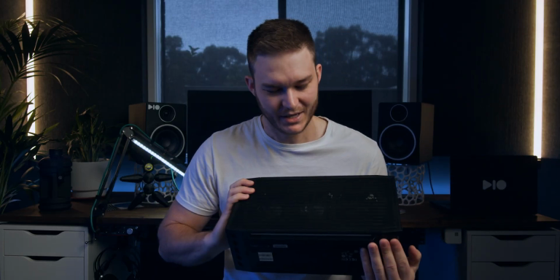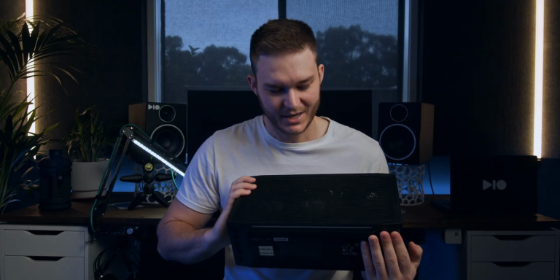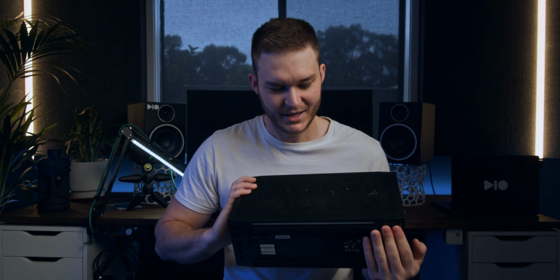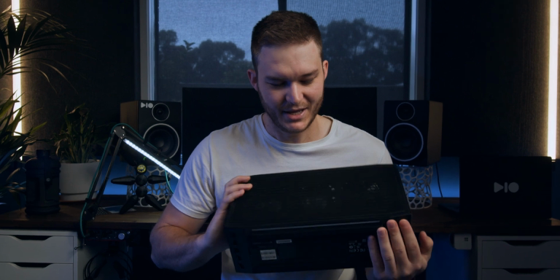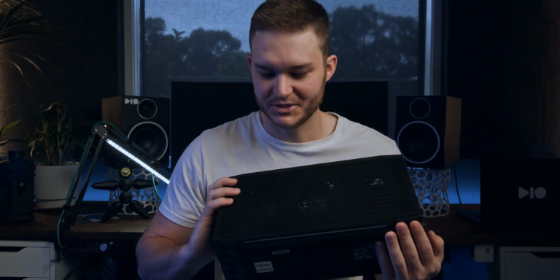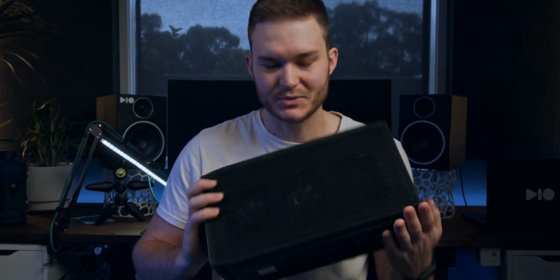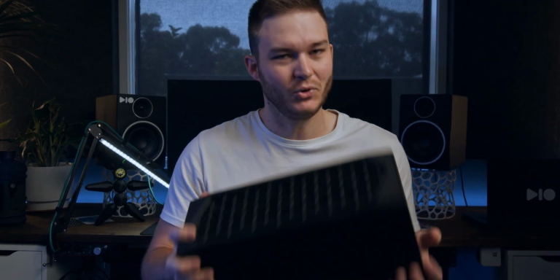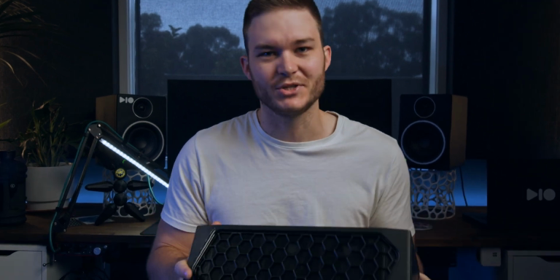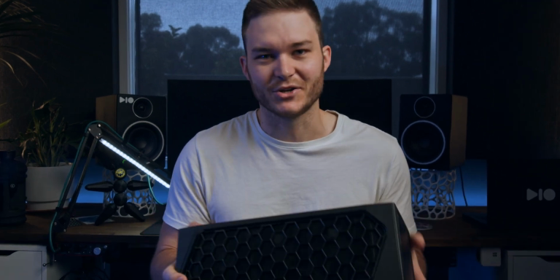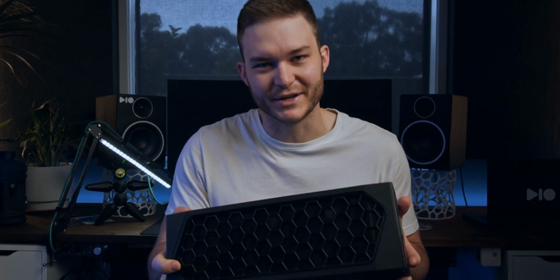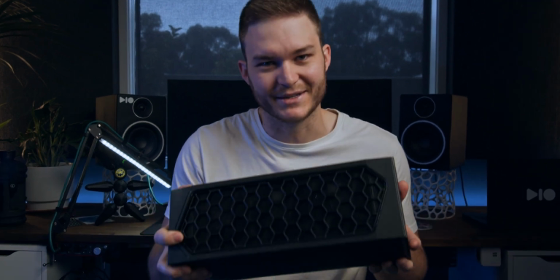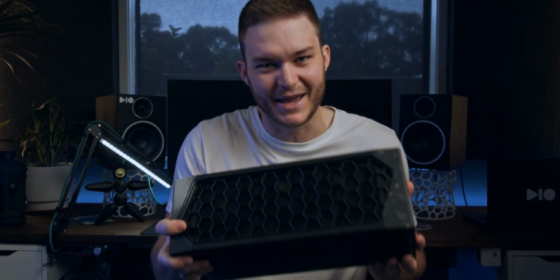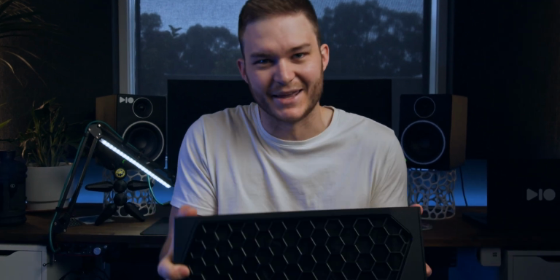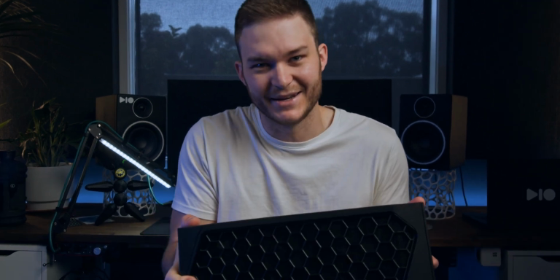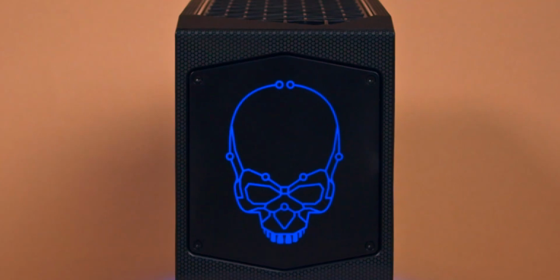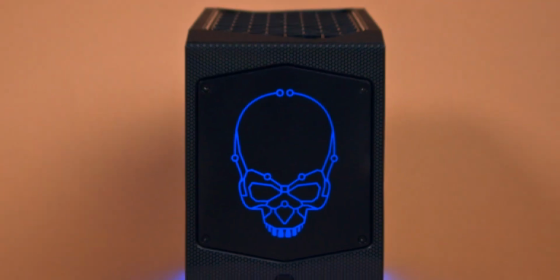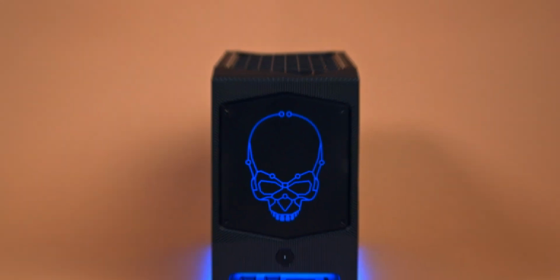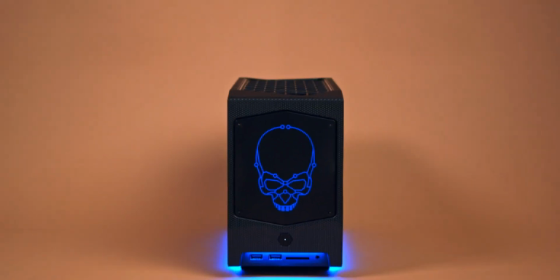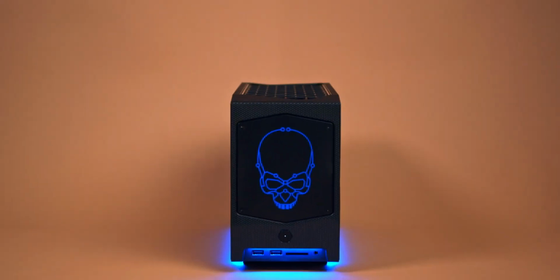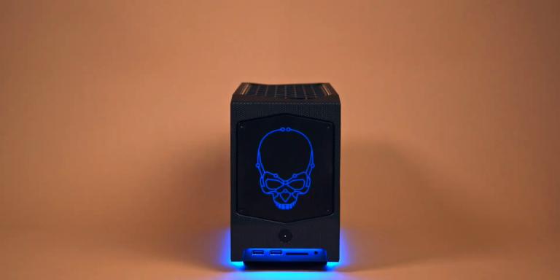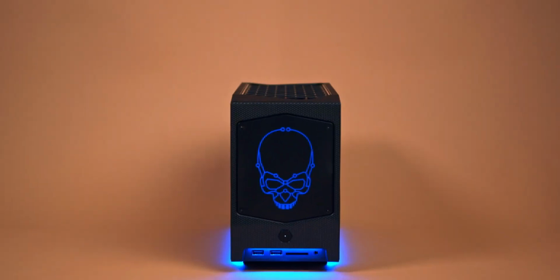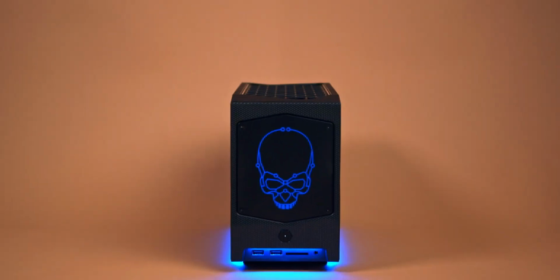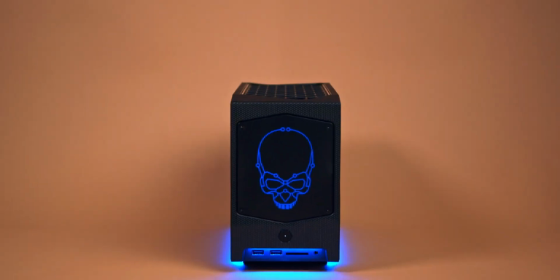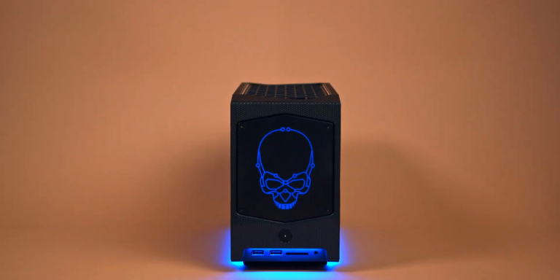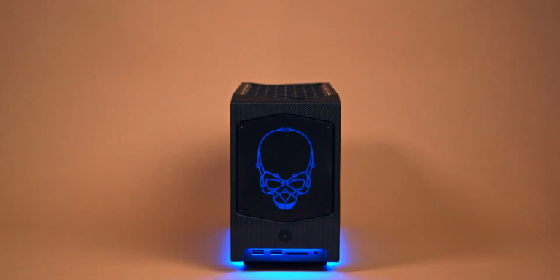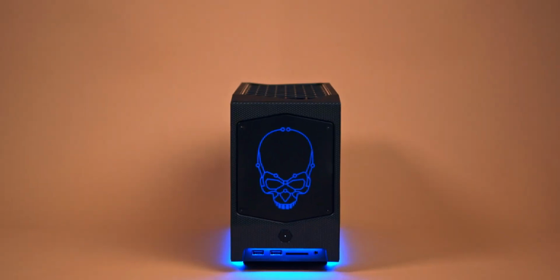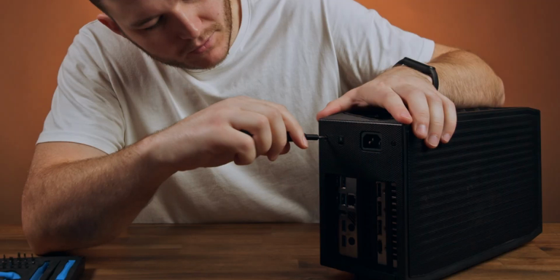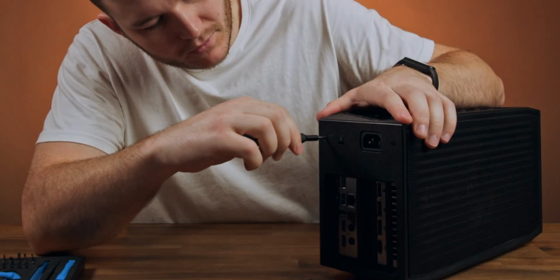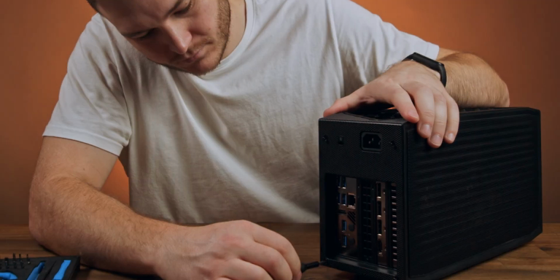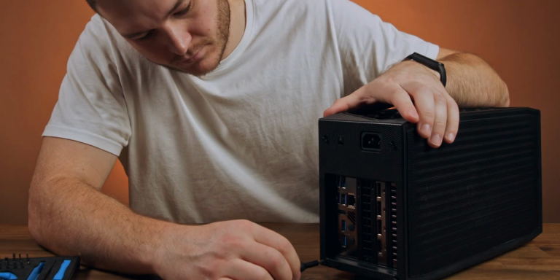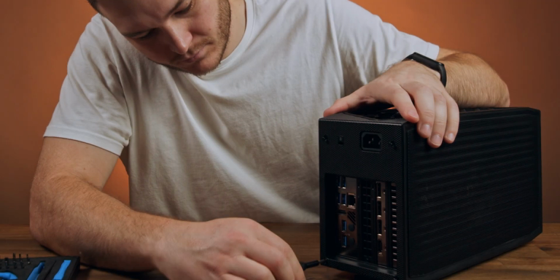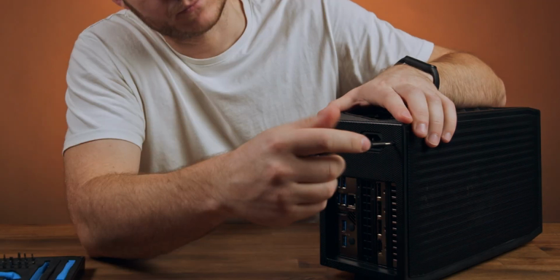I always thought PCs could be smaller, and that's why I really like this Intel NUC Xtreme — it's as small as you can kind of get. Let's open it up and see what you get off the shelf.